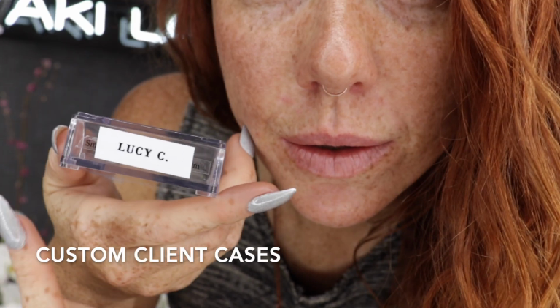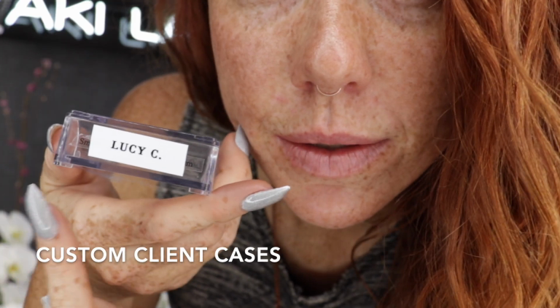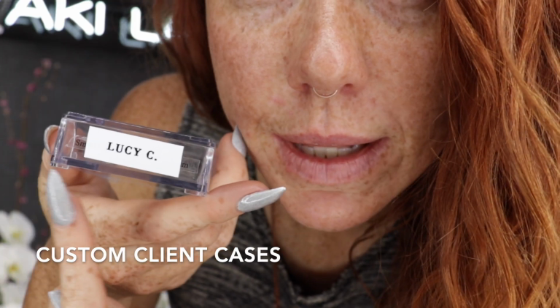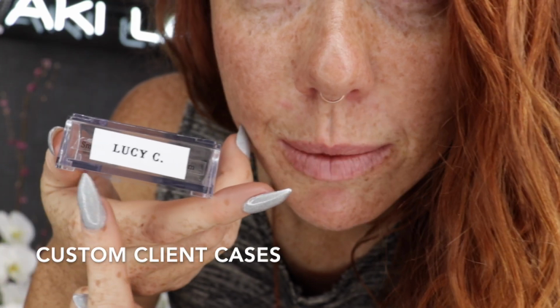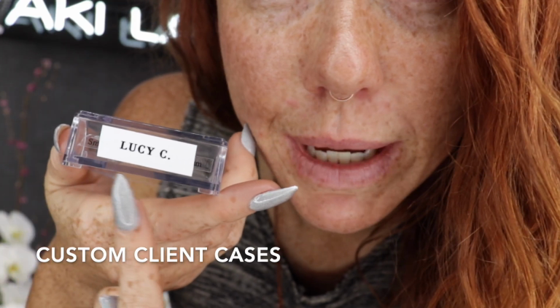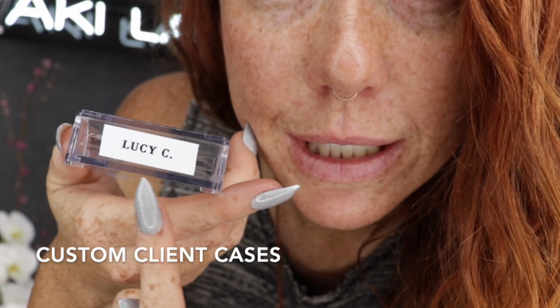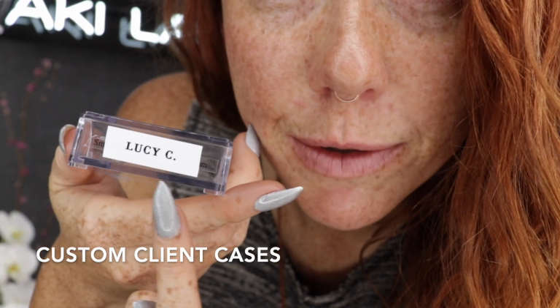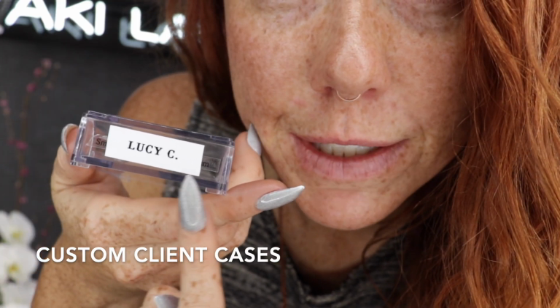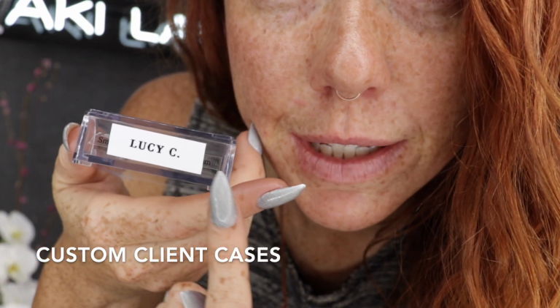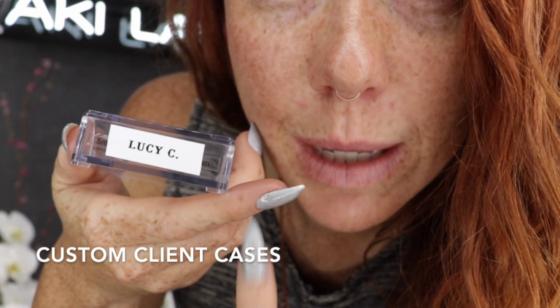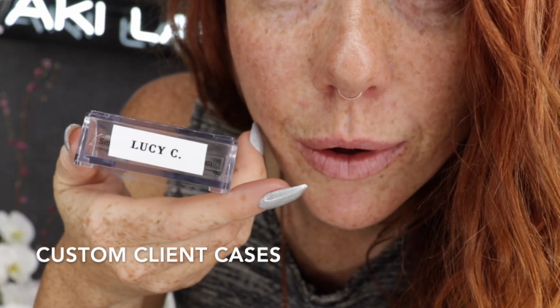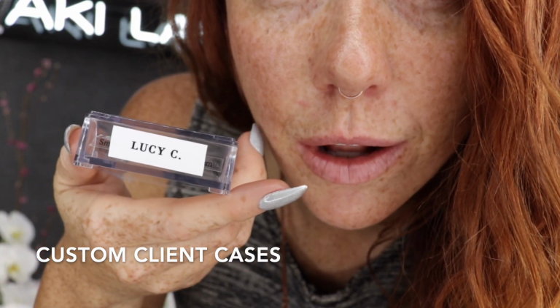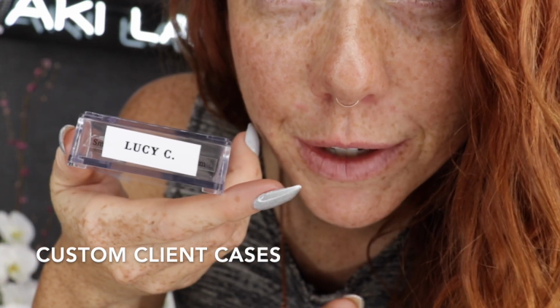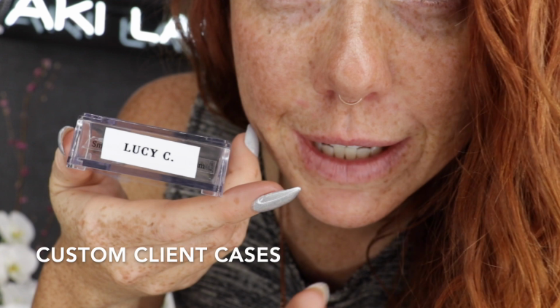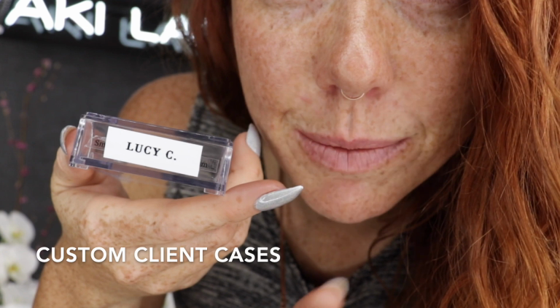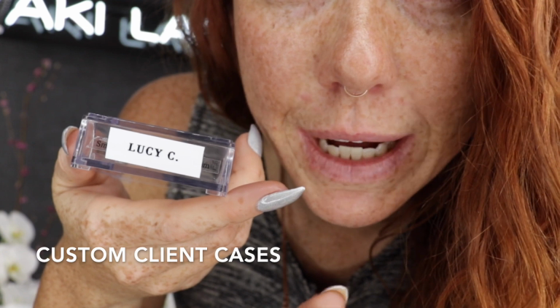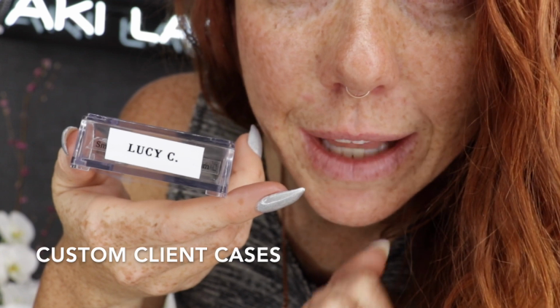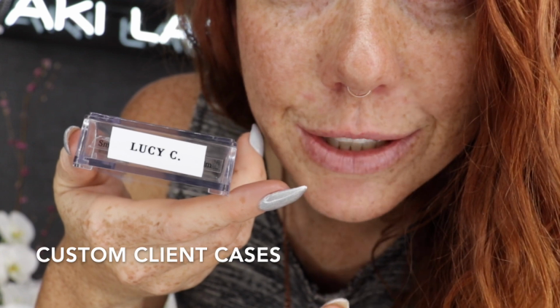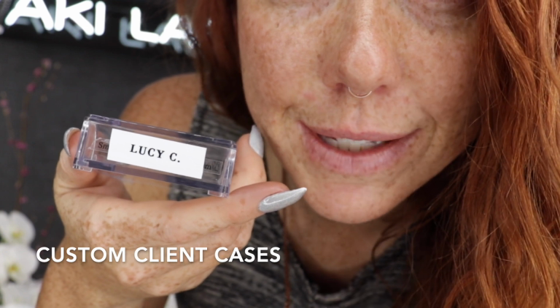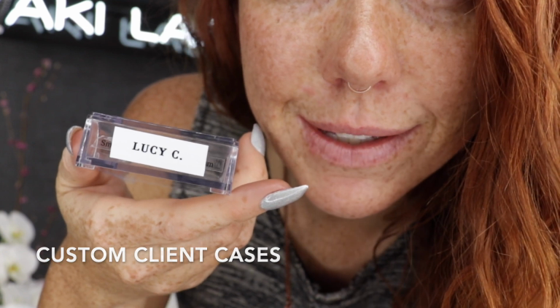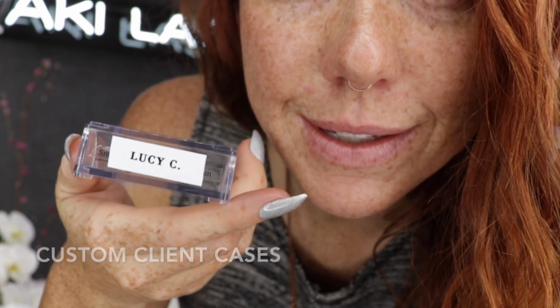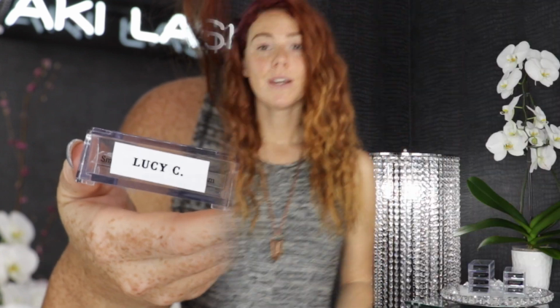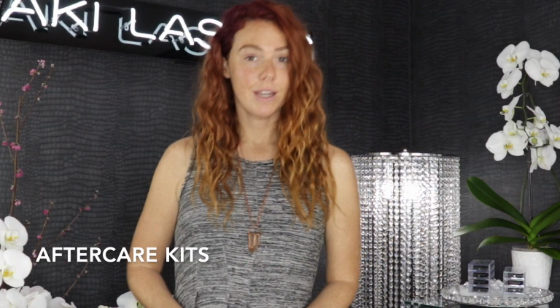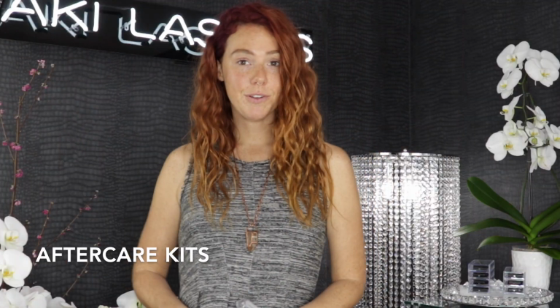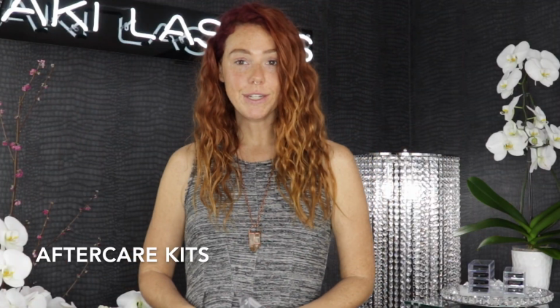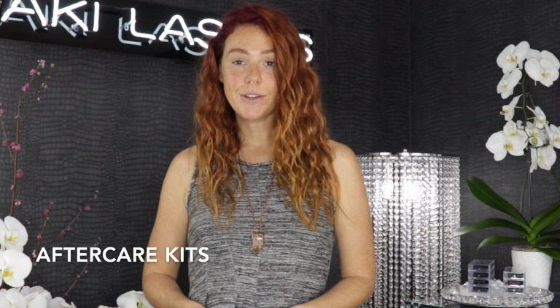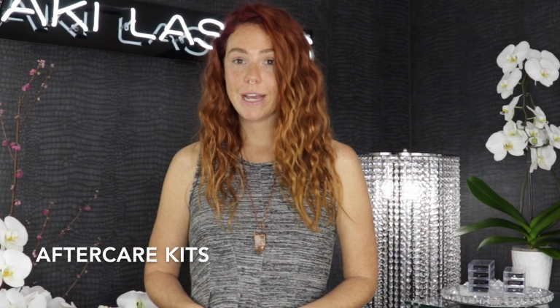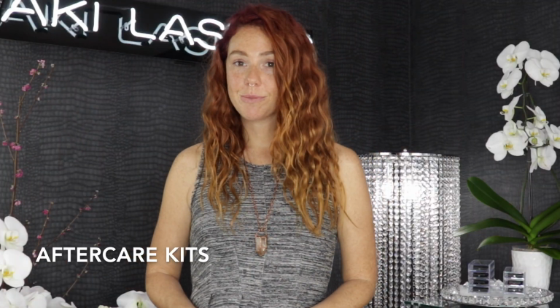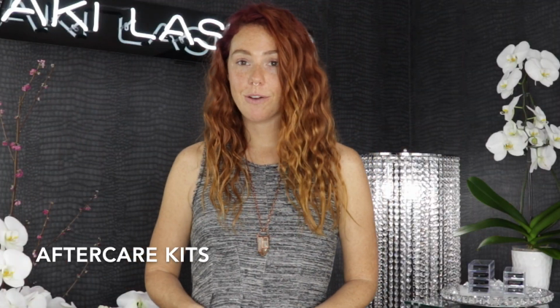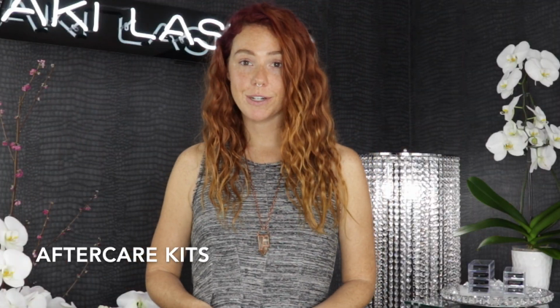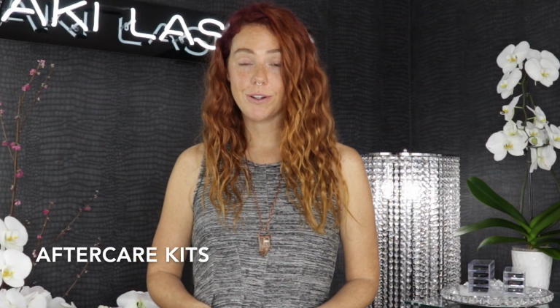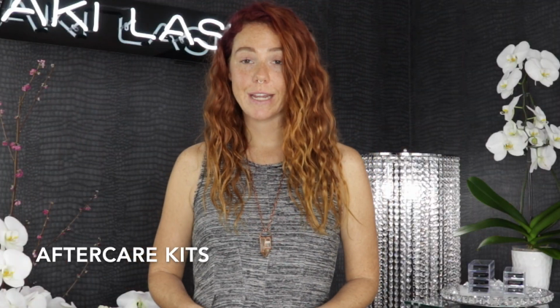Use a label maker to professionally label all of your custom client lash cases. If you're looking to go the extra mile for a new client,